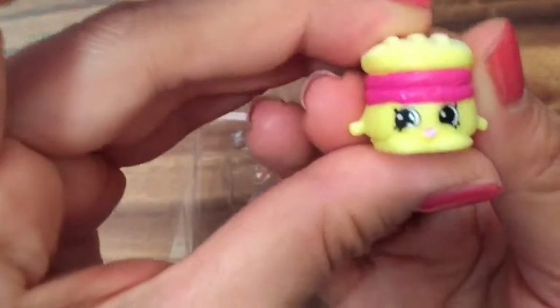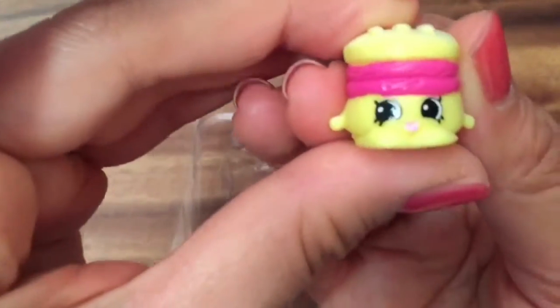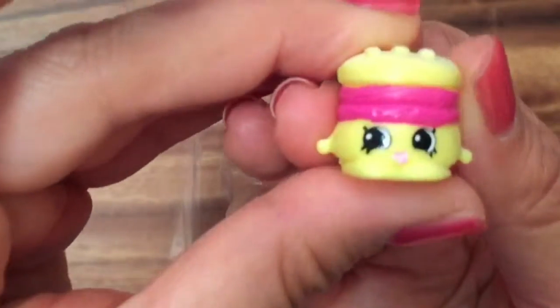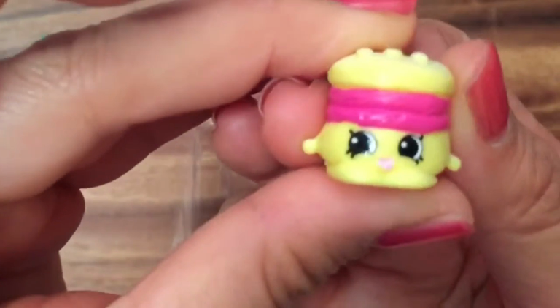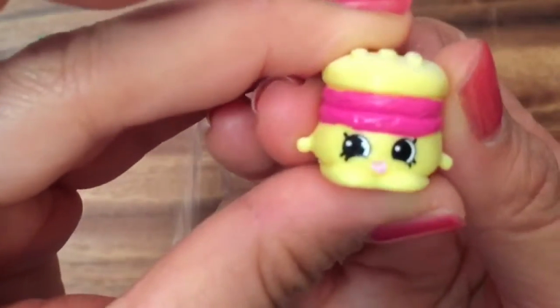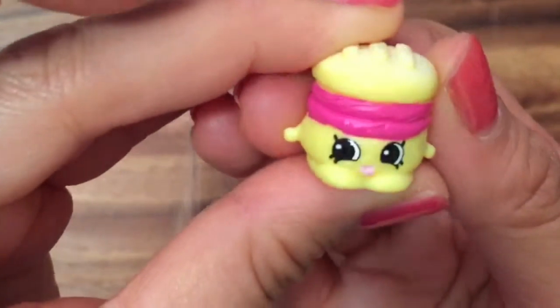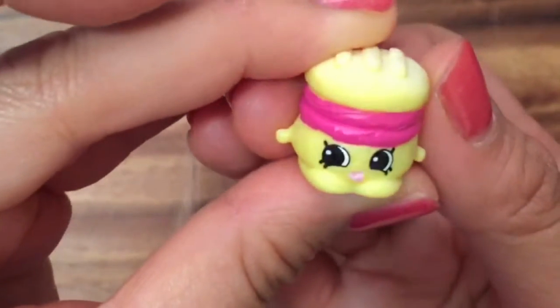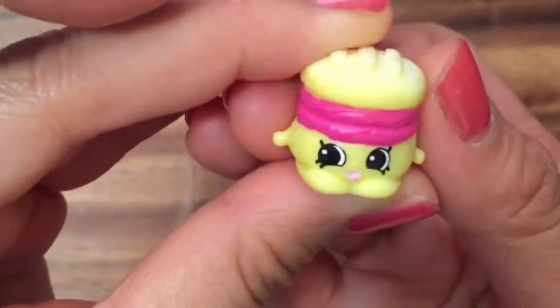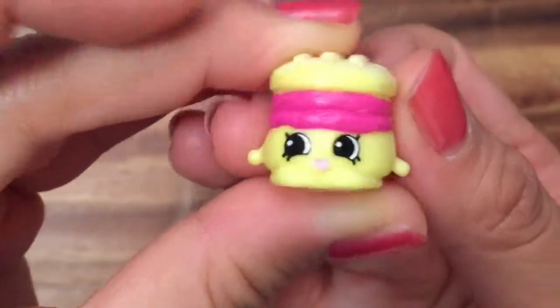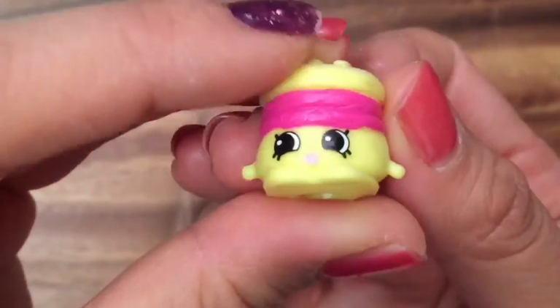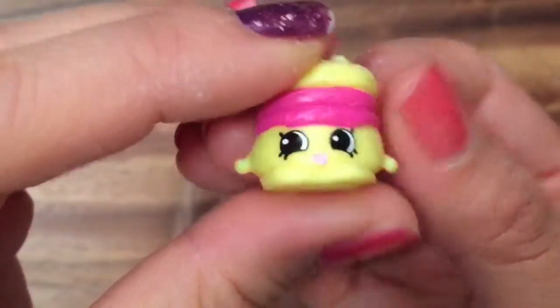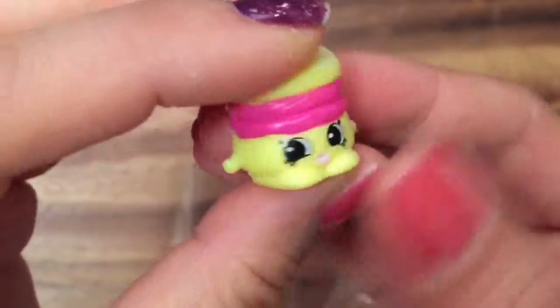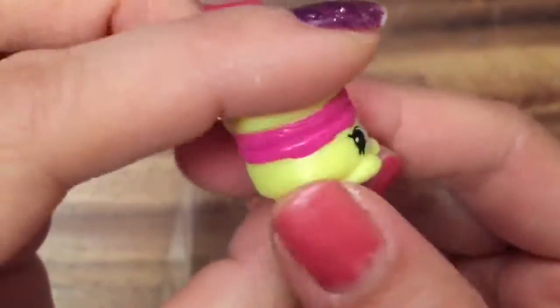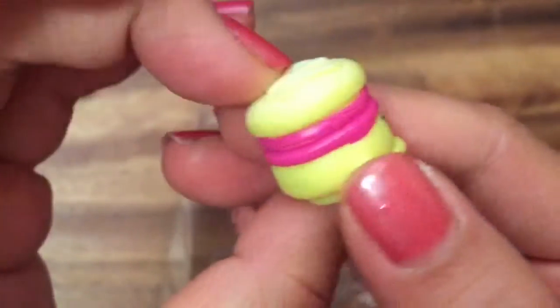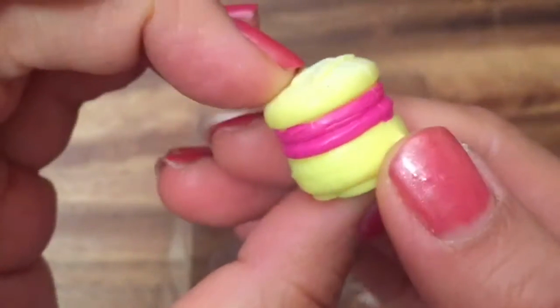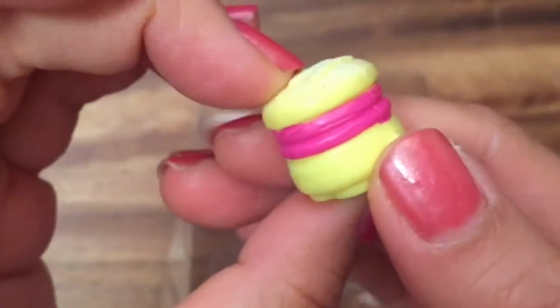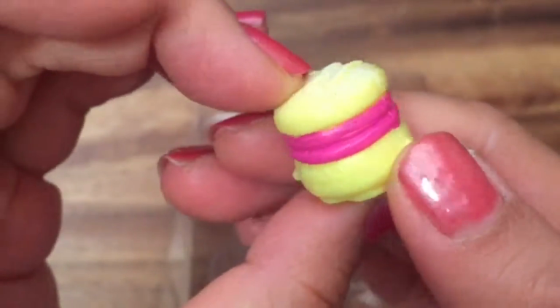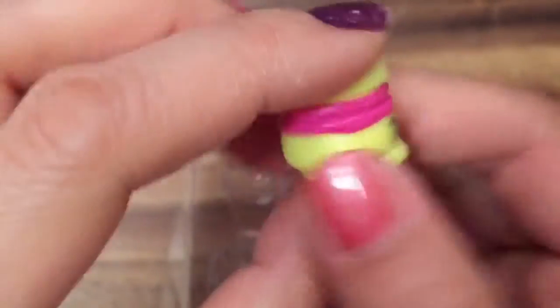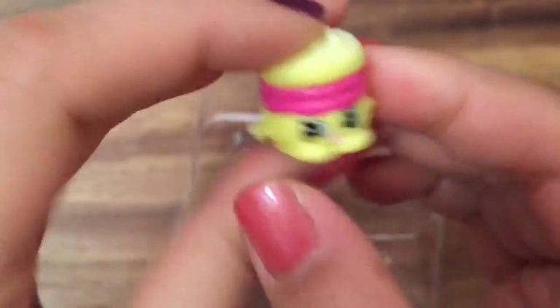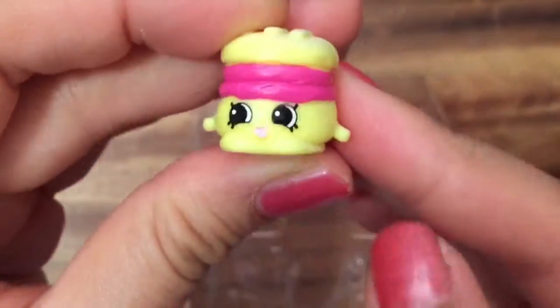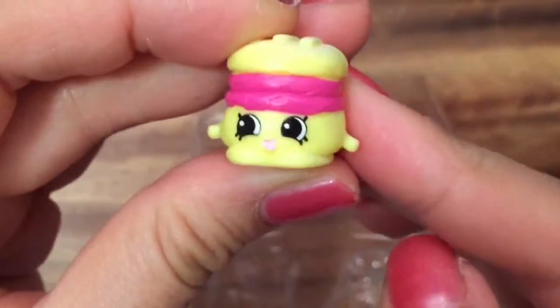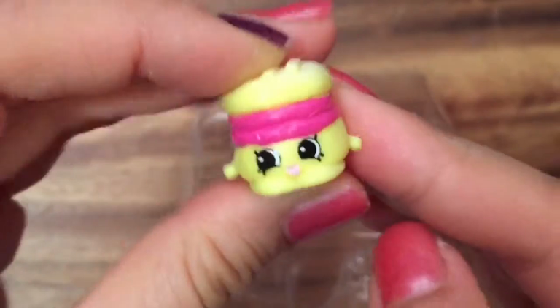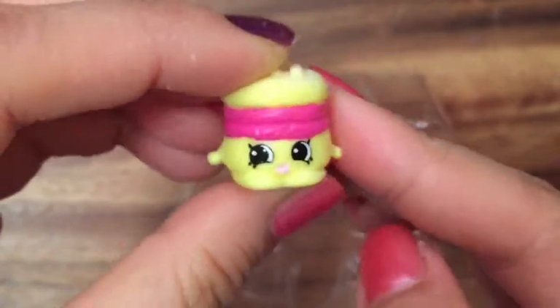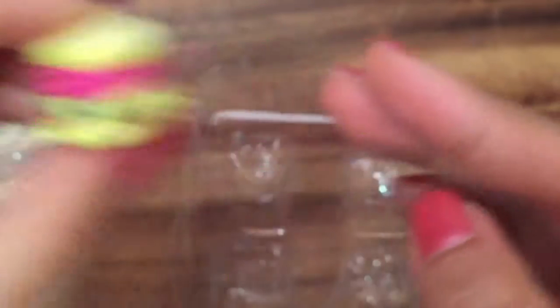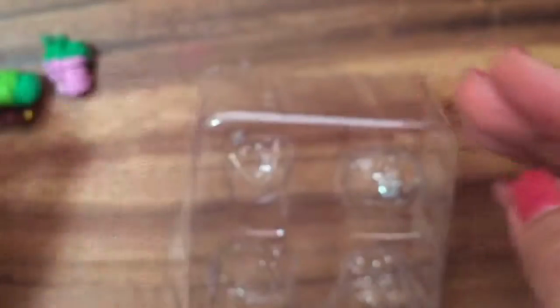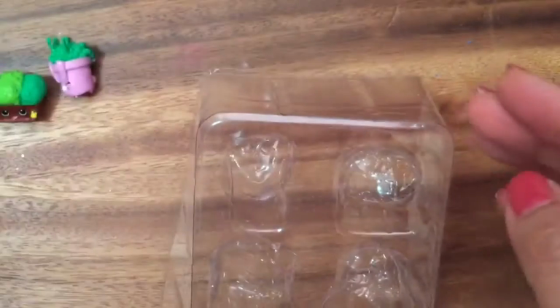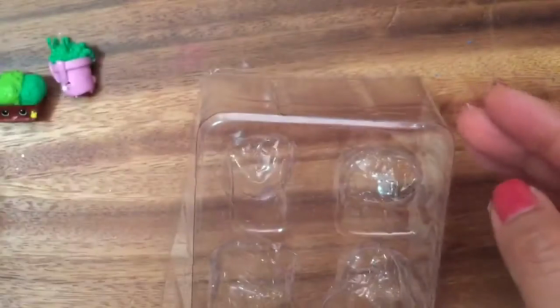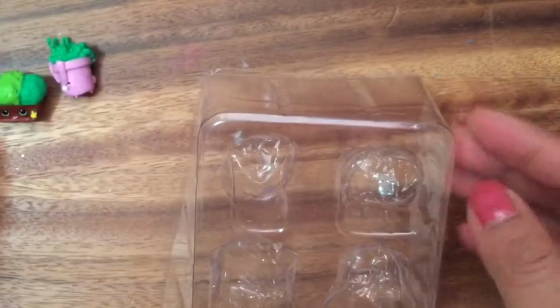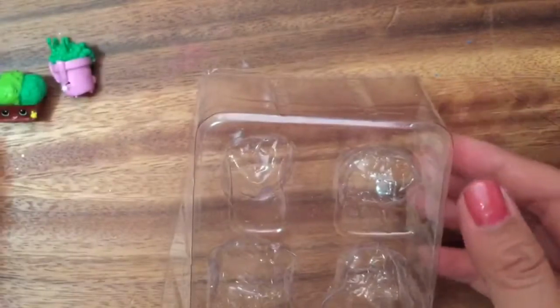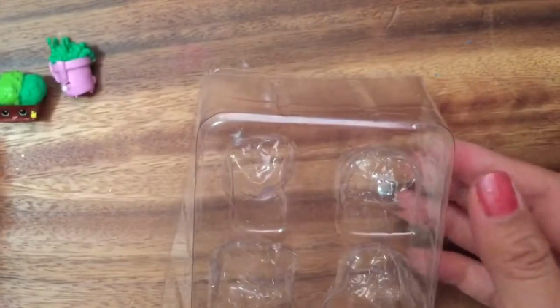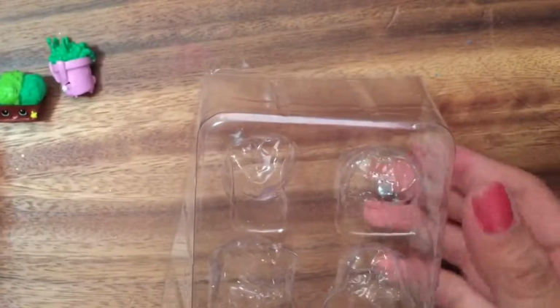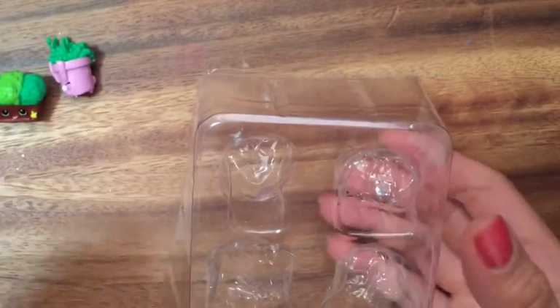Melty Moment, and I think this is a burger with a pink bun. She's also a common.